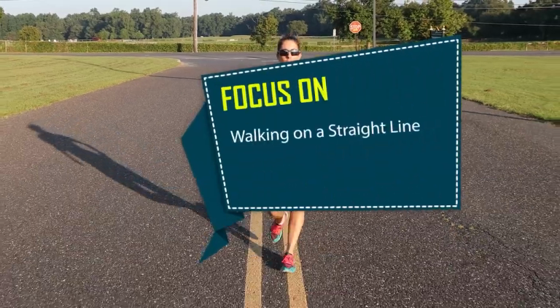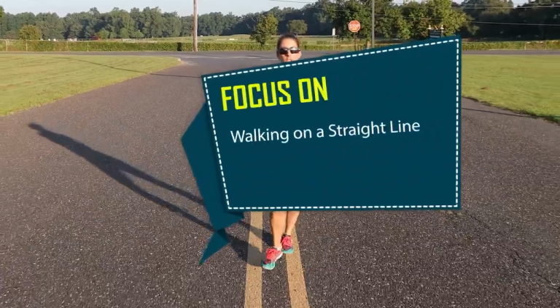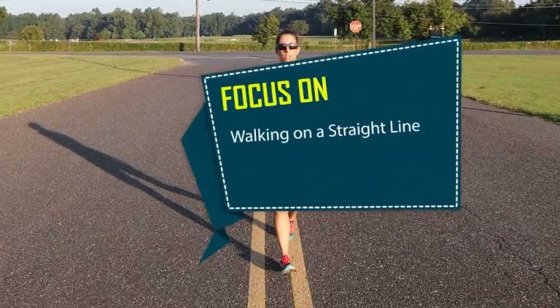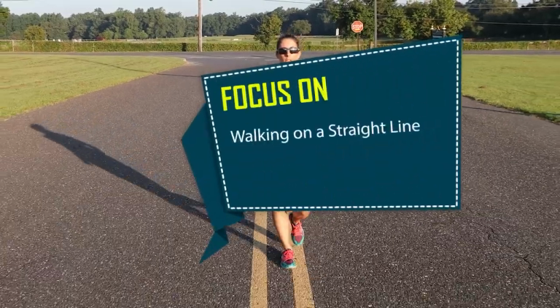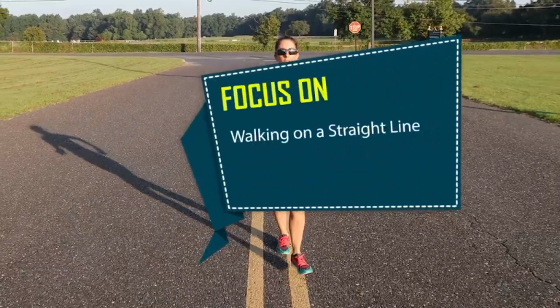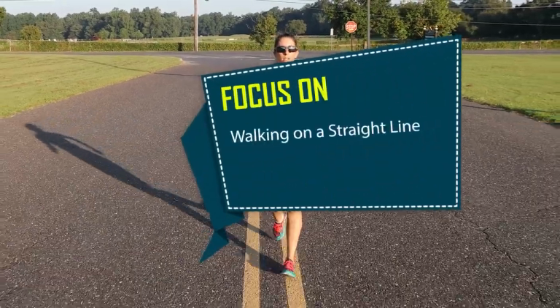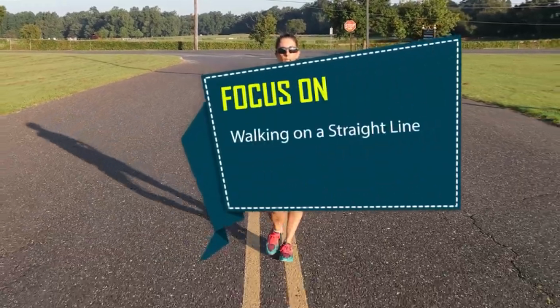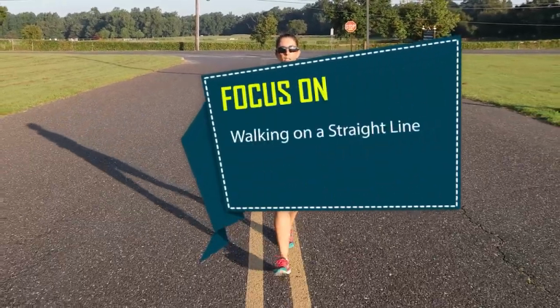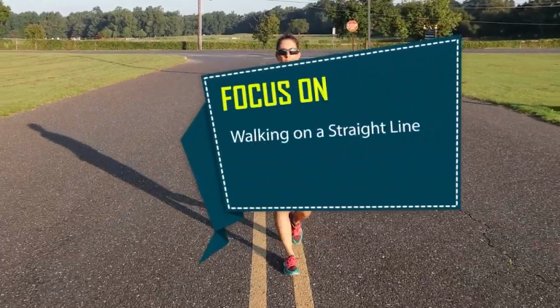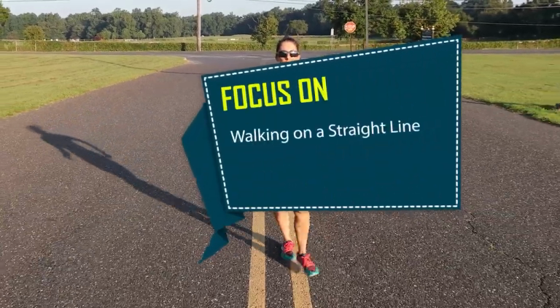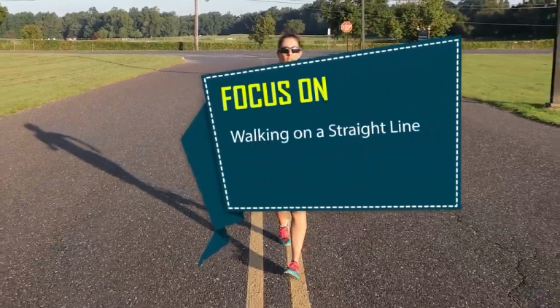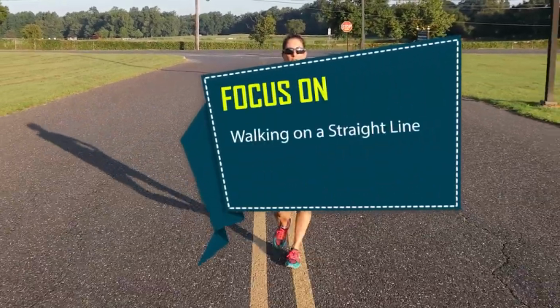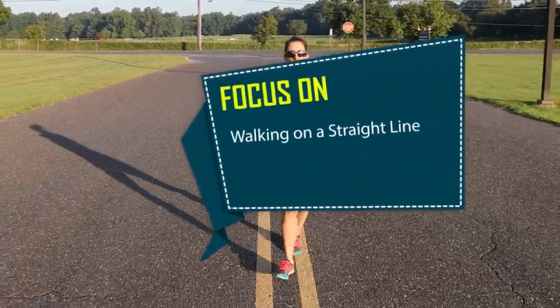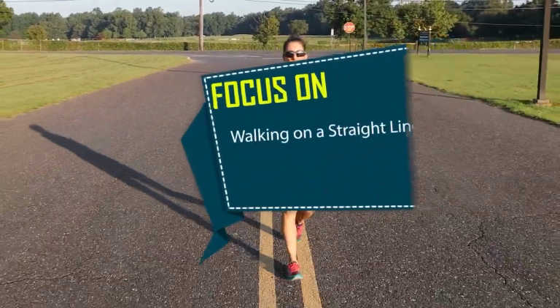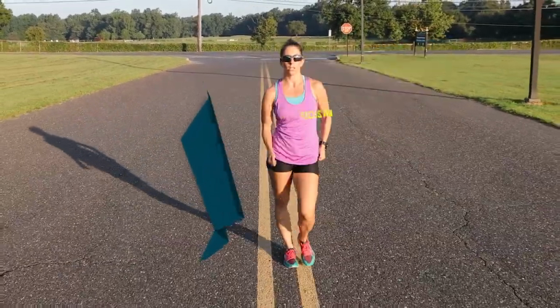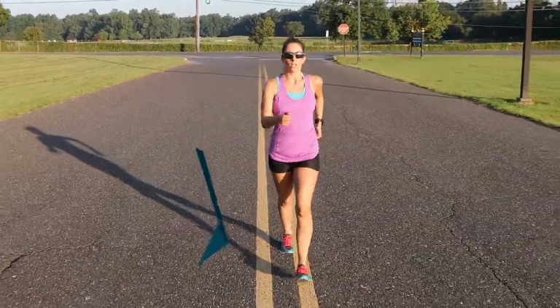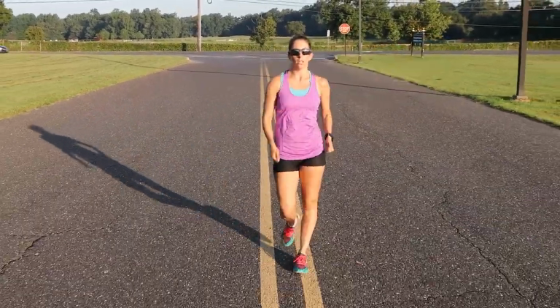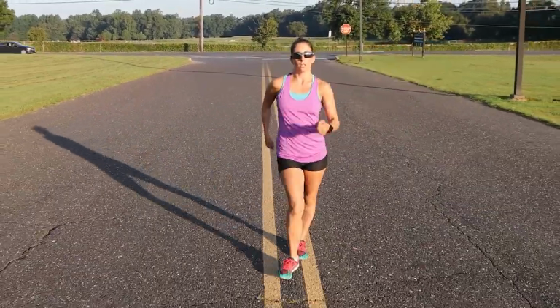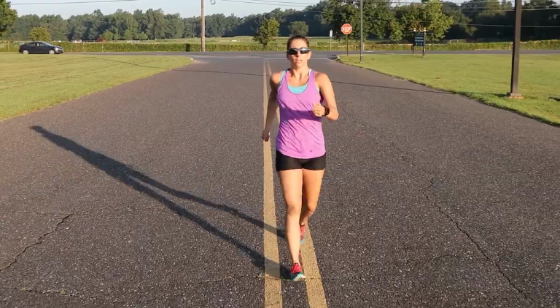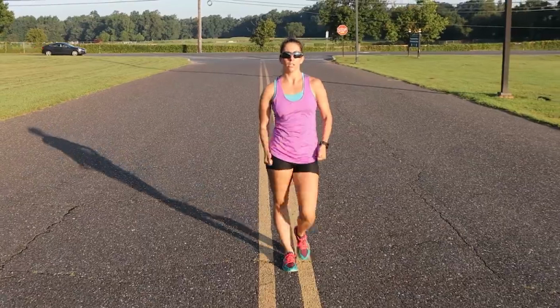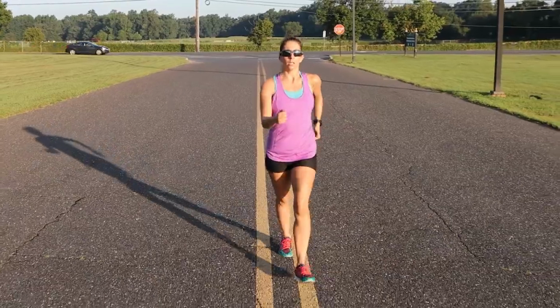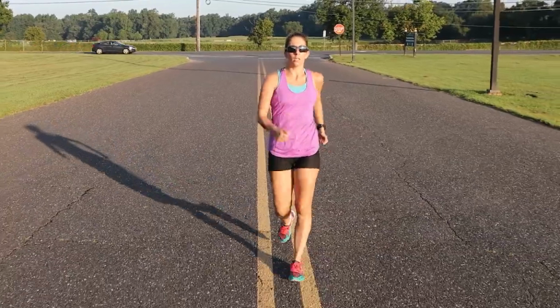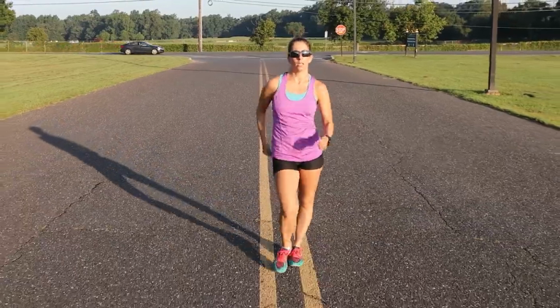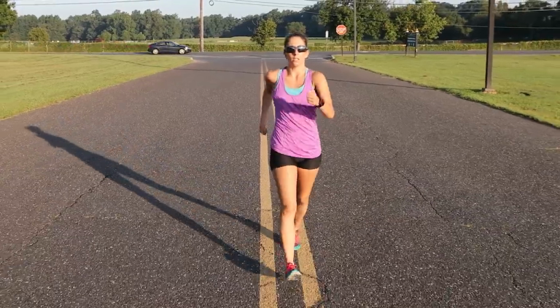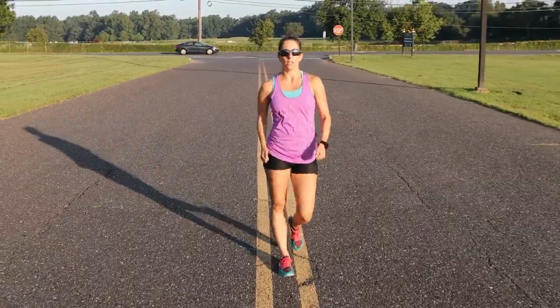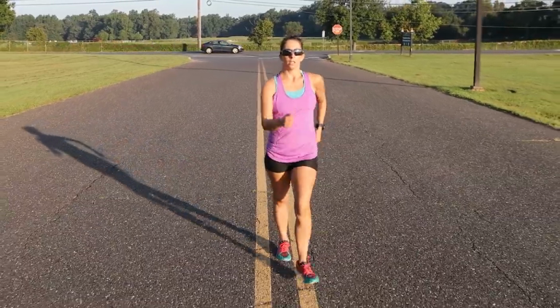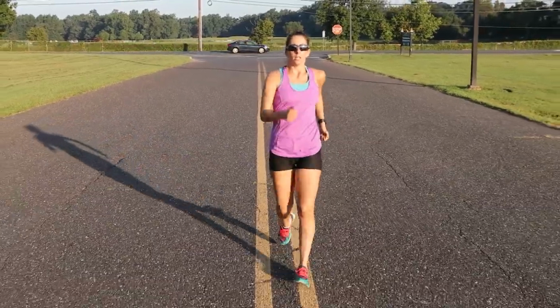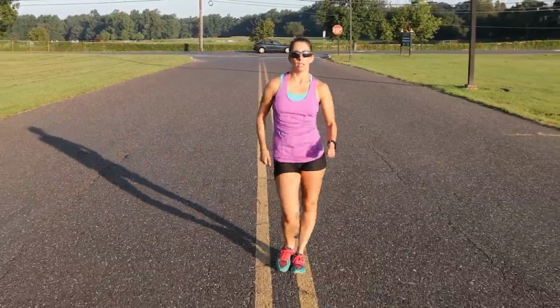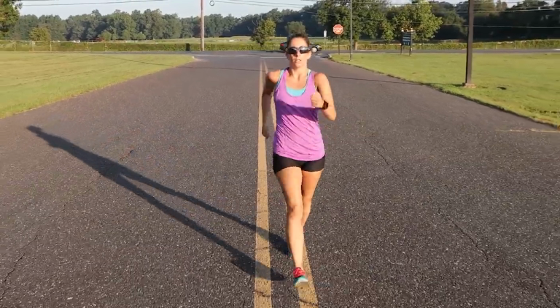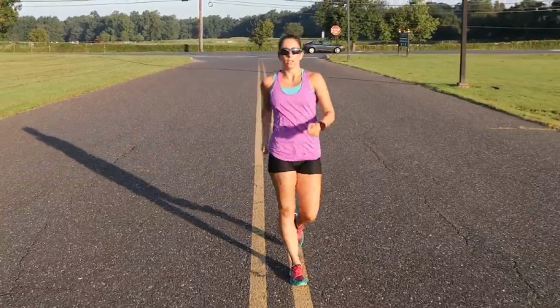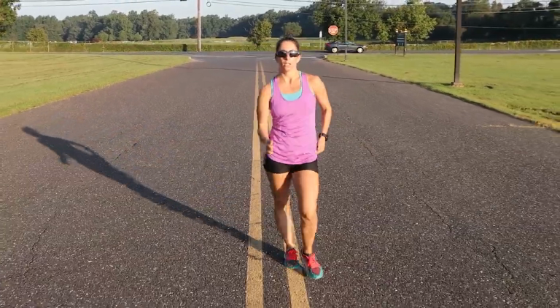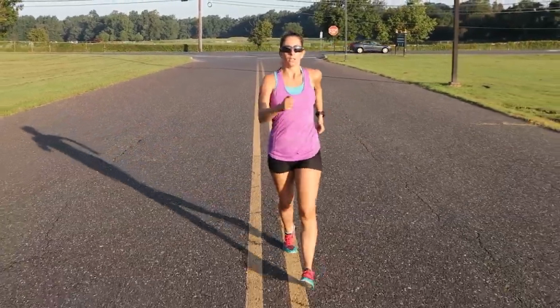Focus on walking on a straight line. If you are crossing over the line, then you are wasting effort to the side instead of driving yourself forward.